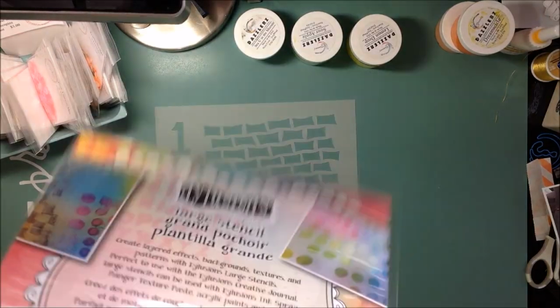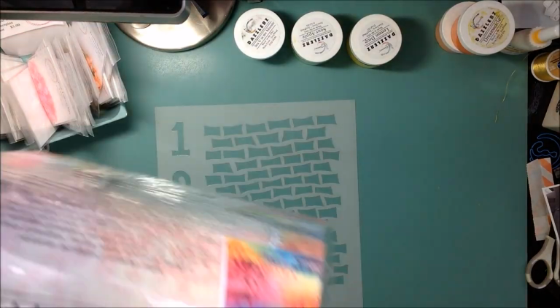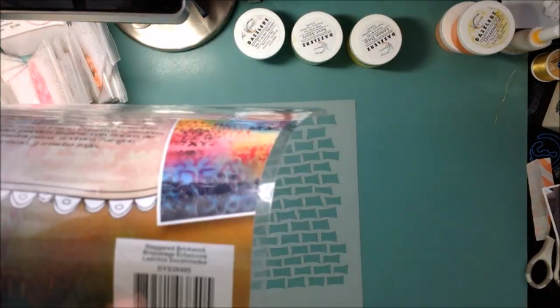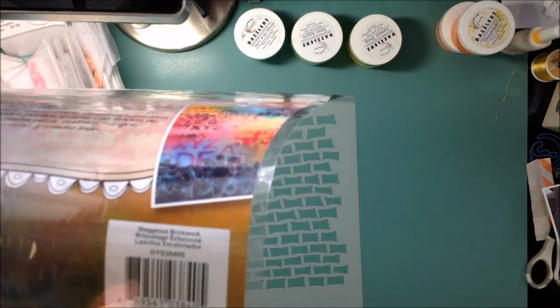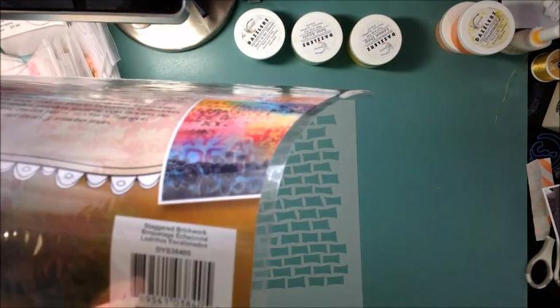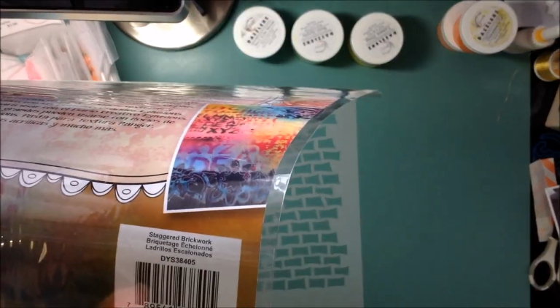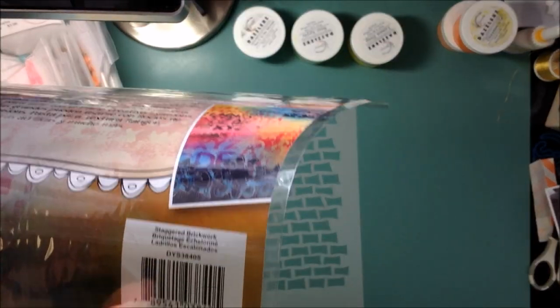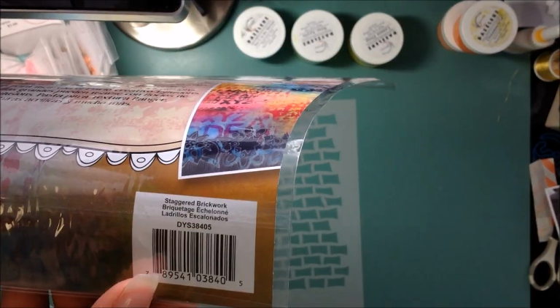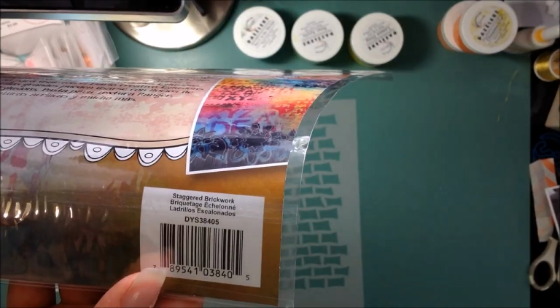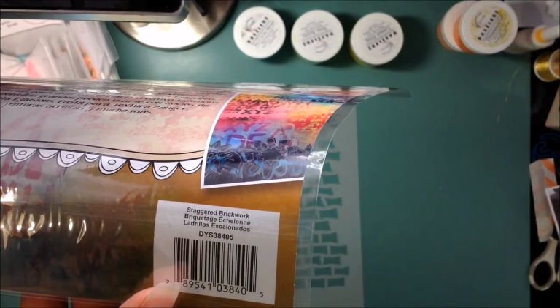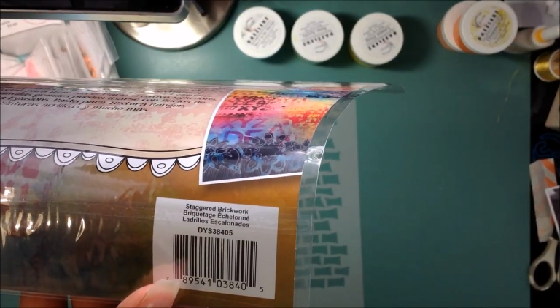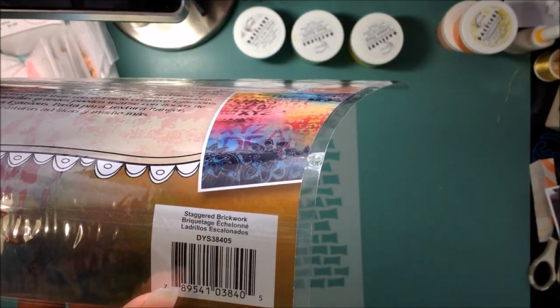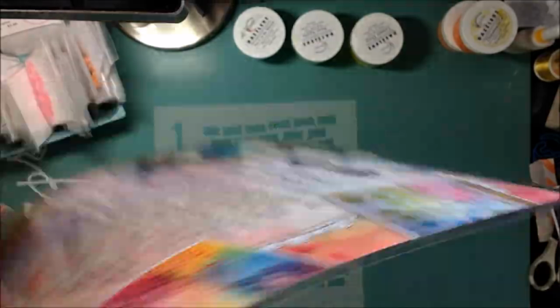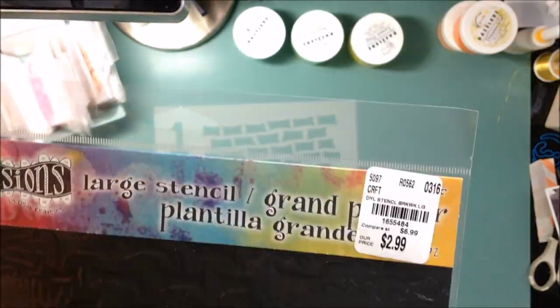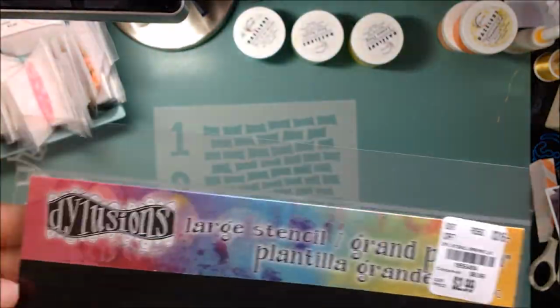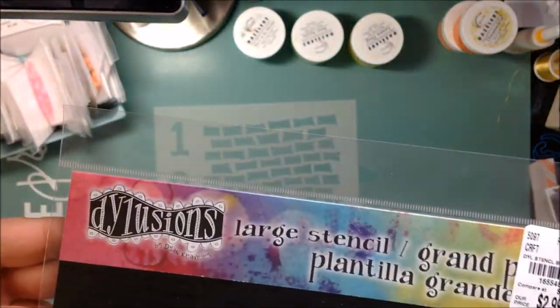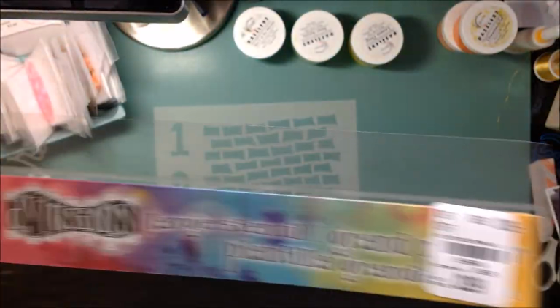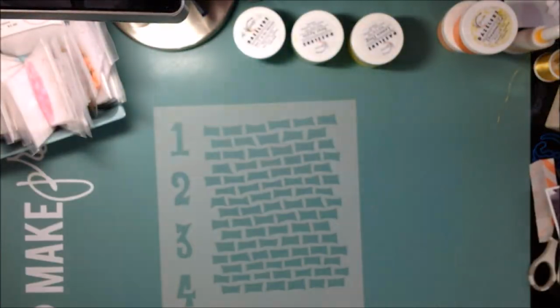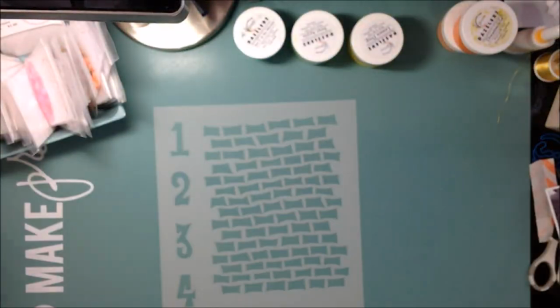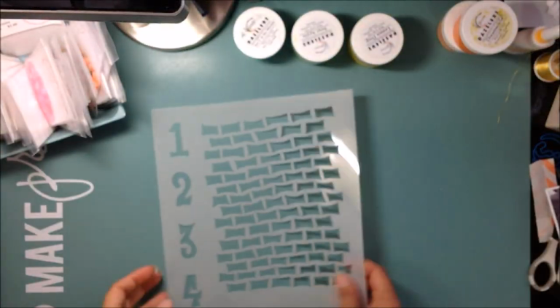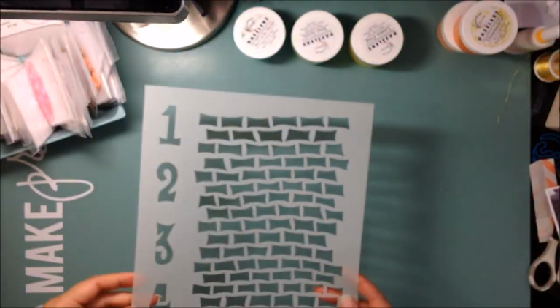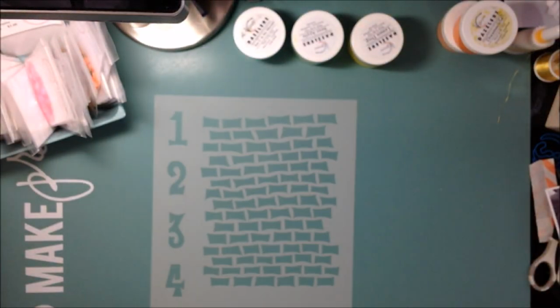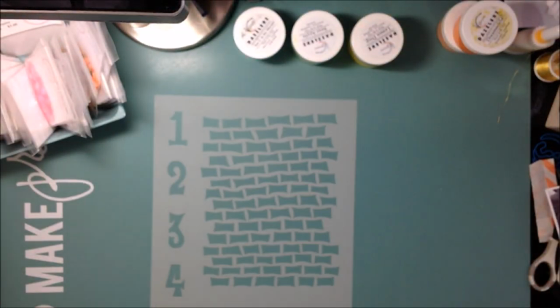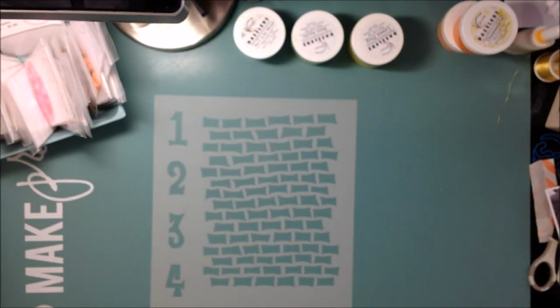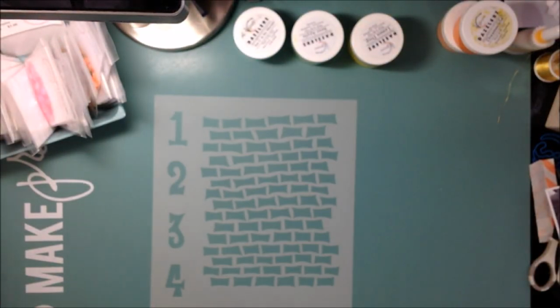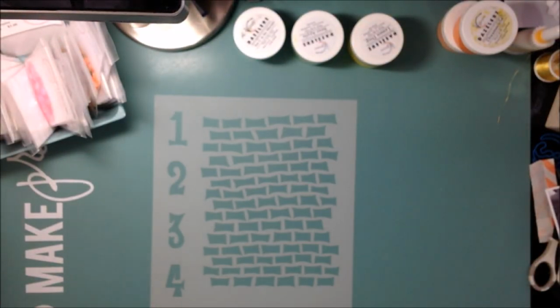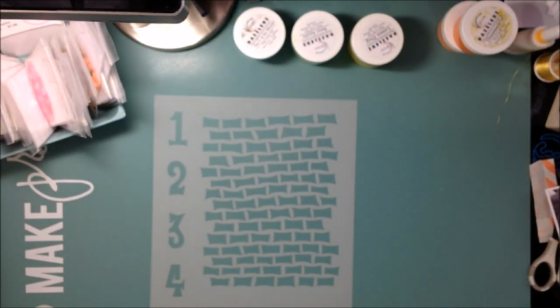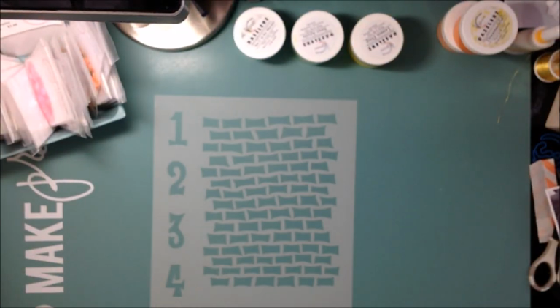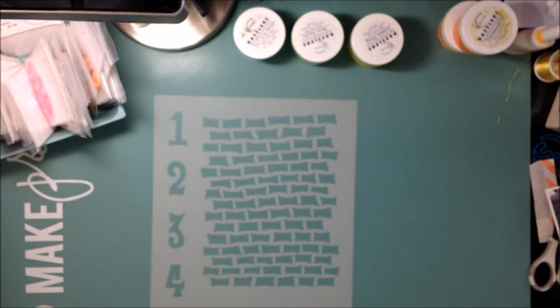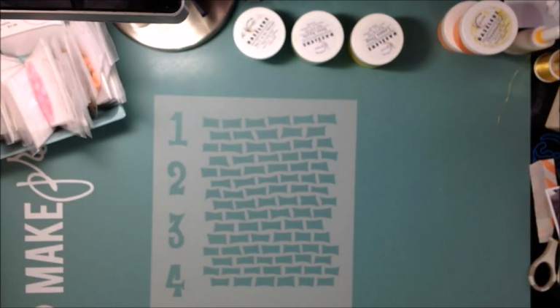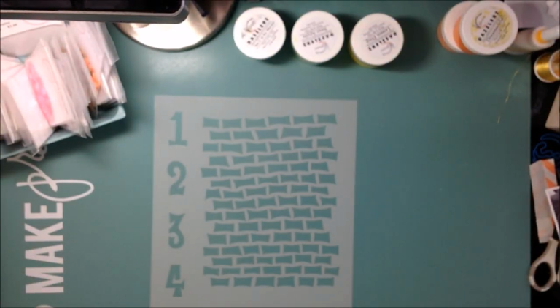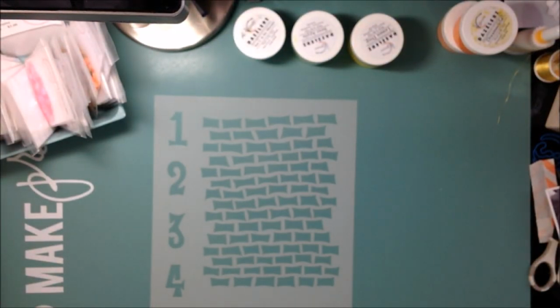Hello my friends, it's Cady. I'm back with another layout for the Spiegel Mom Scraps Design Team.